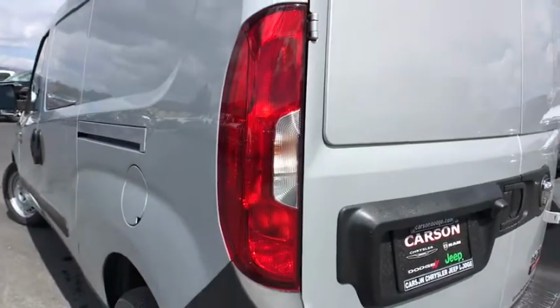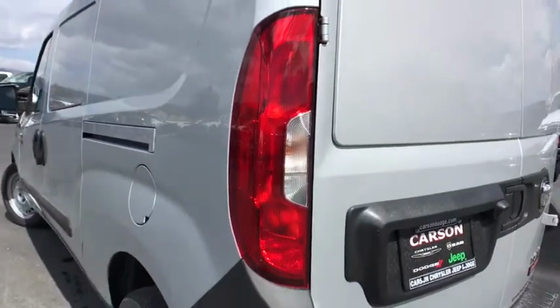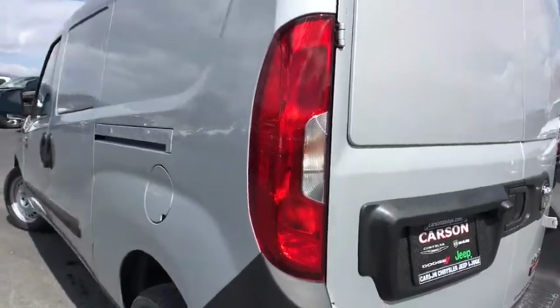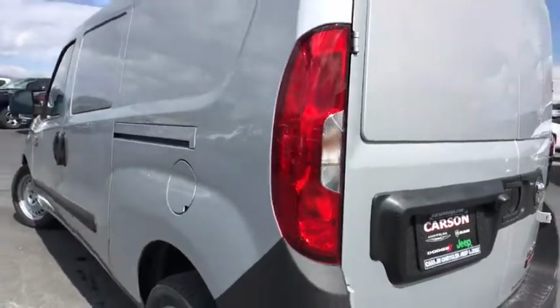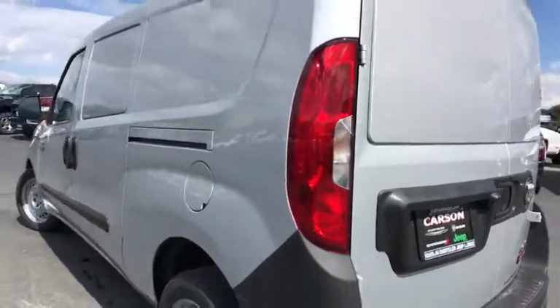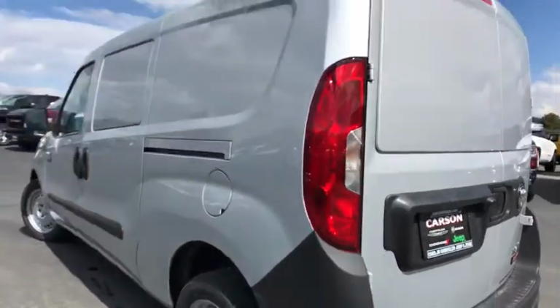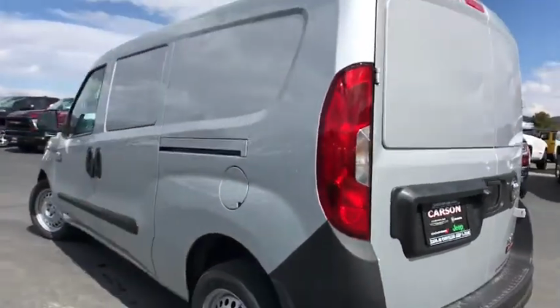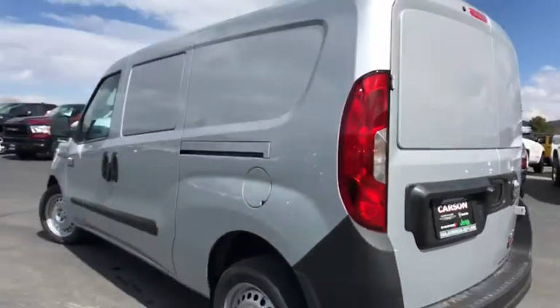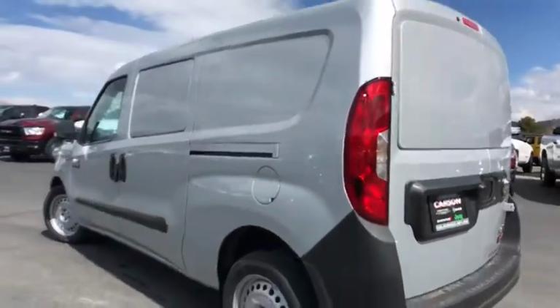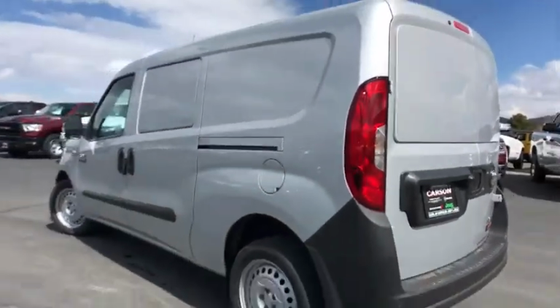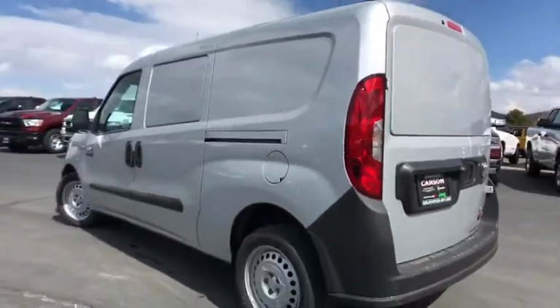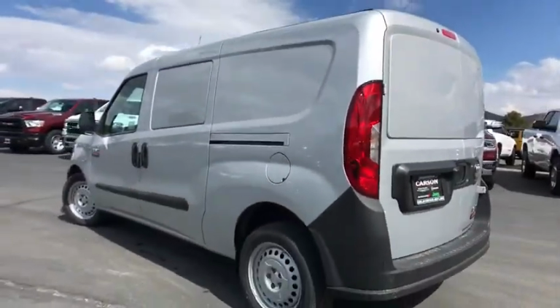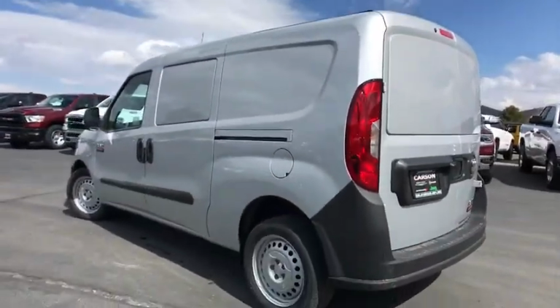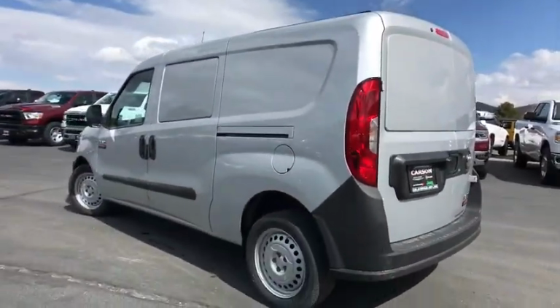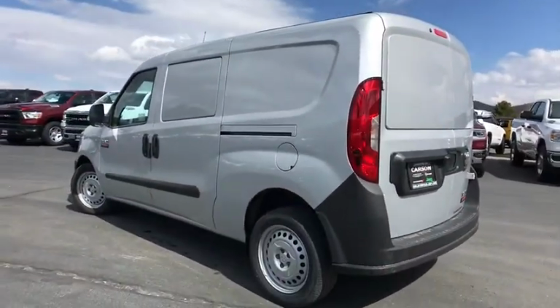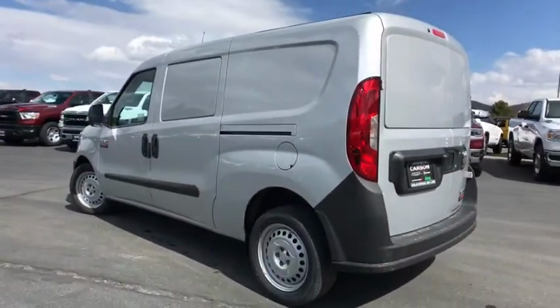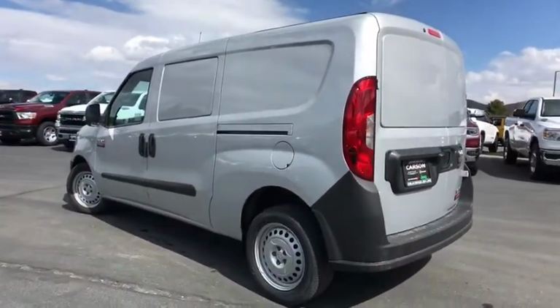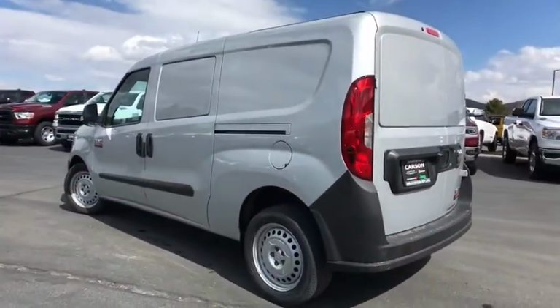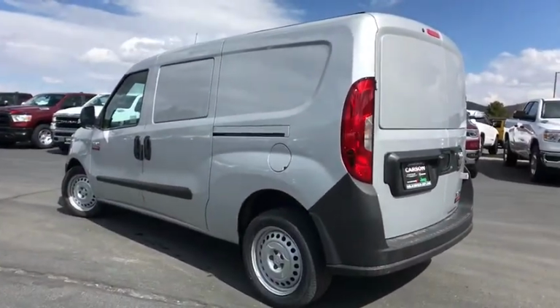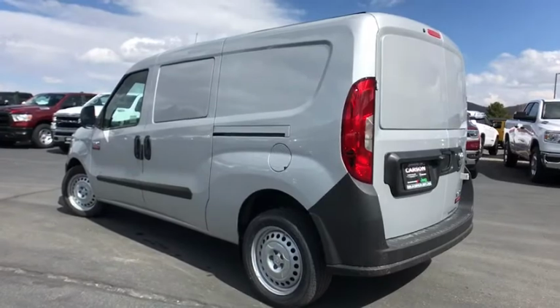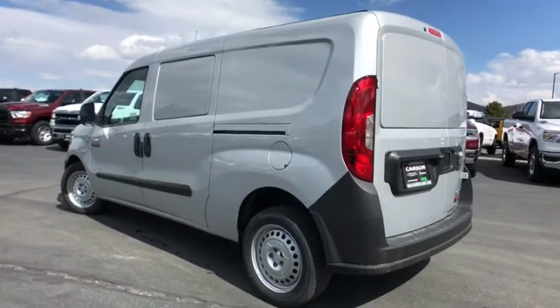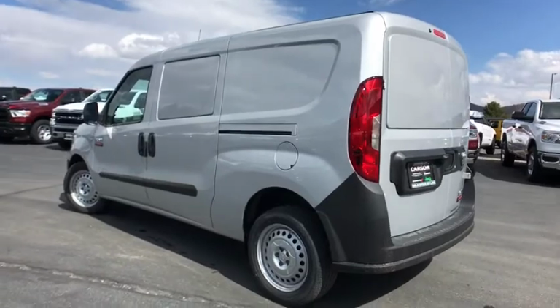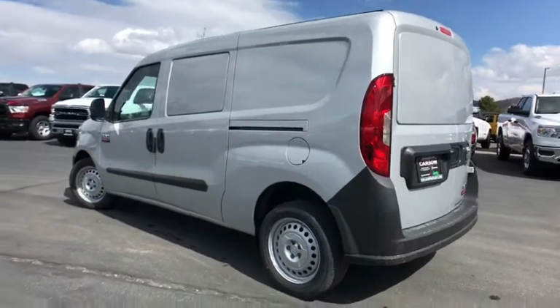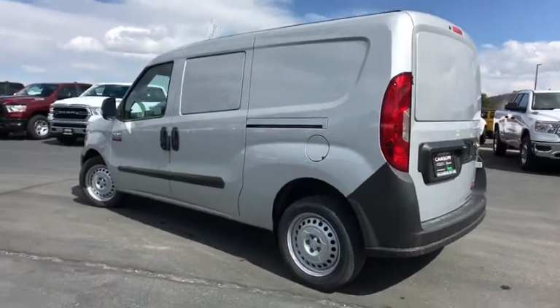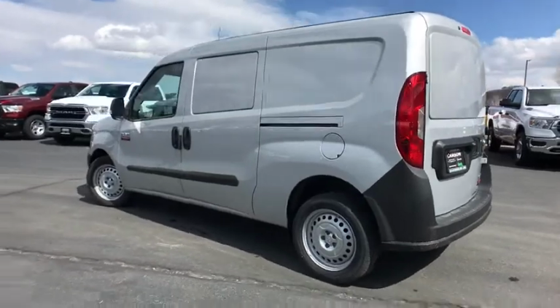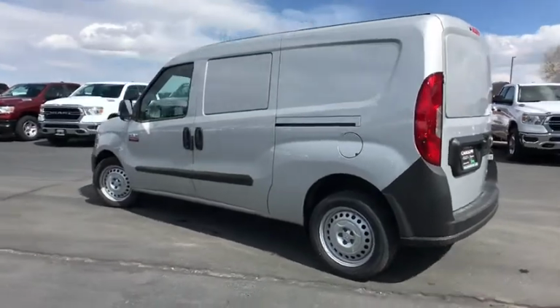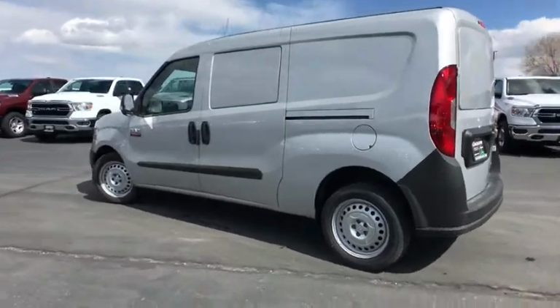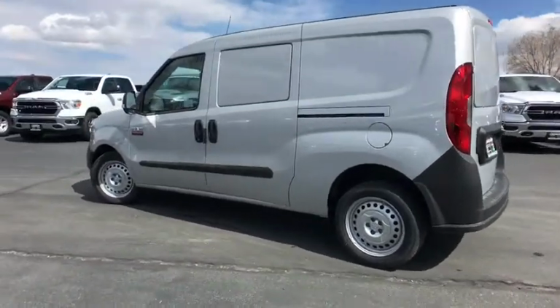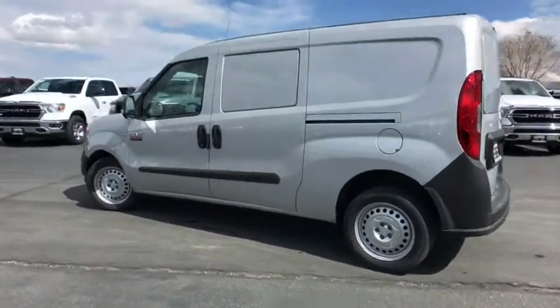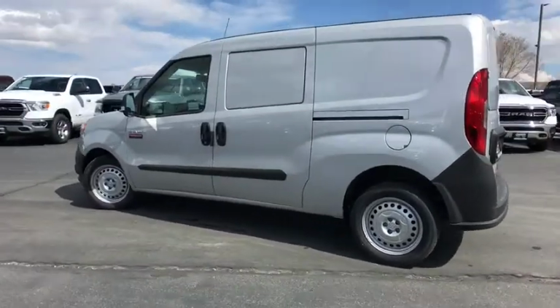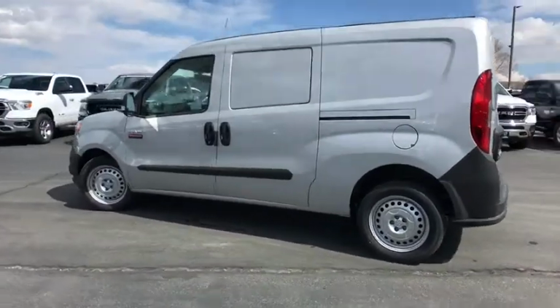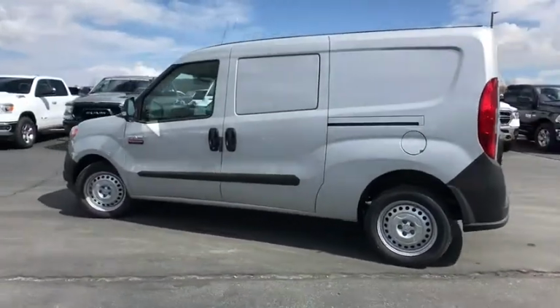Speed control. Drive away with a great deal on this vehicle. Call or stop in today.